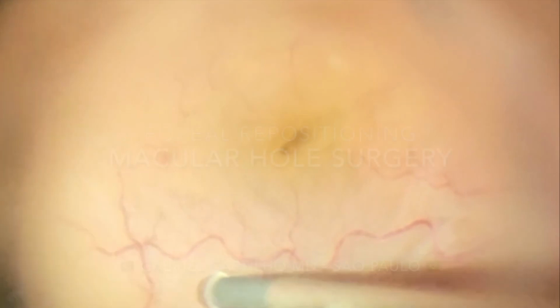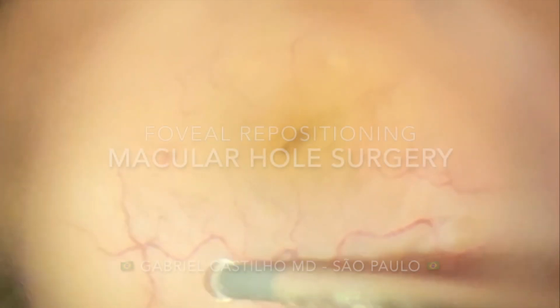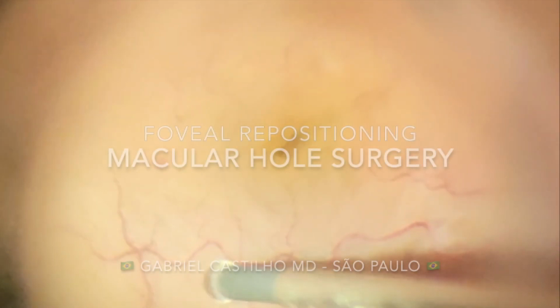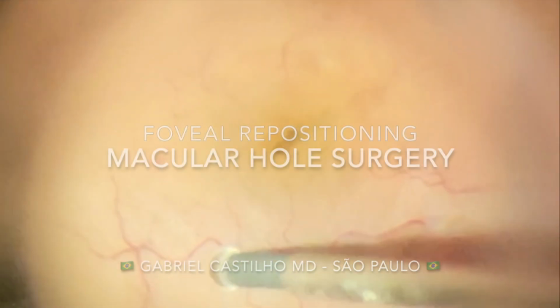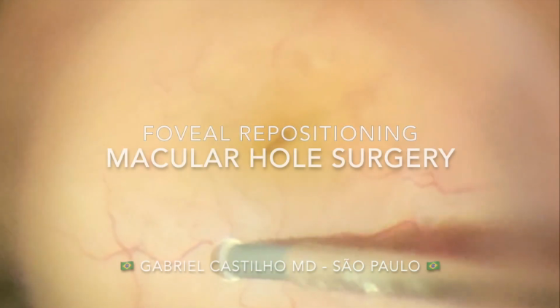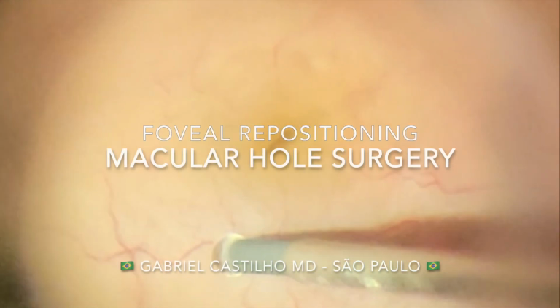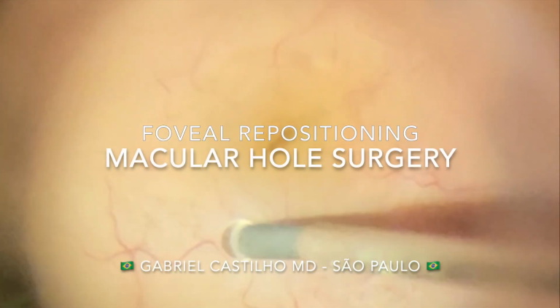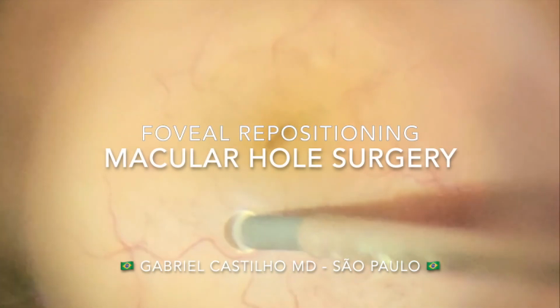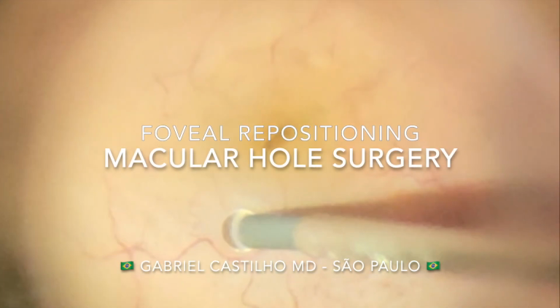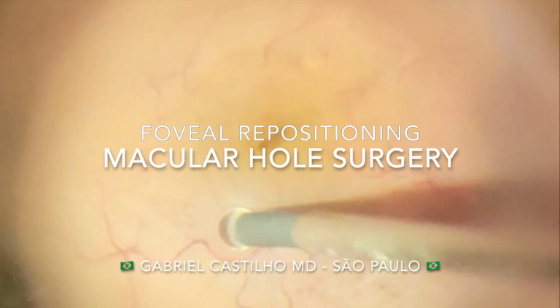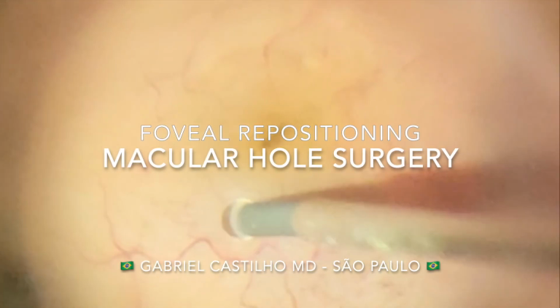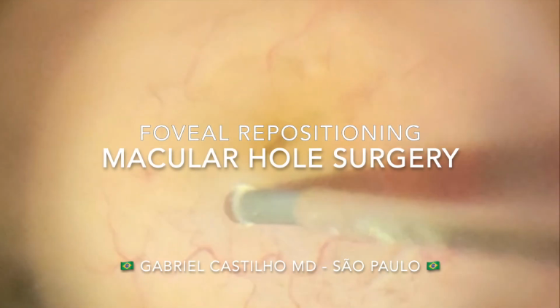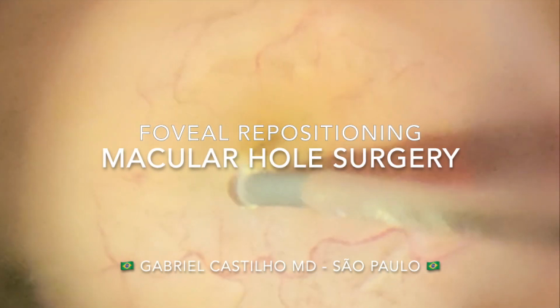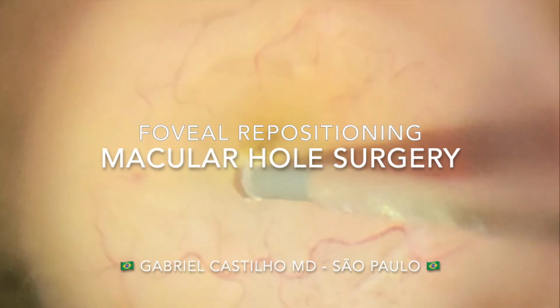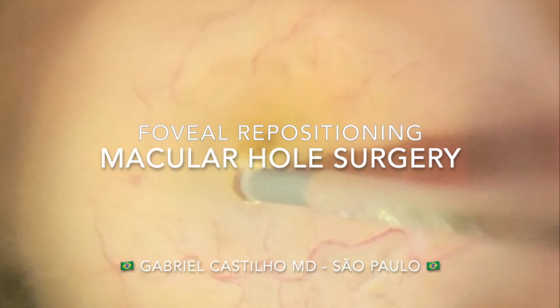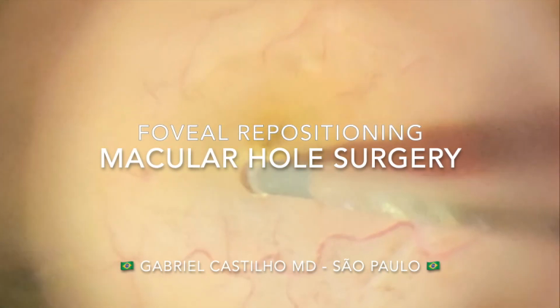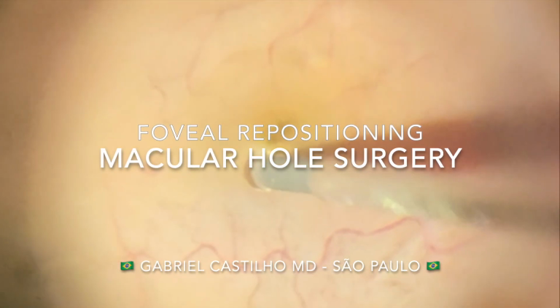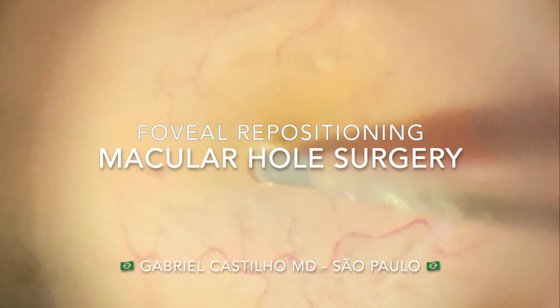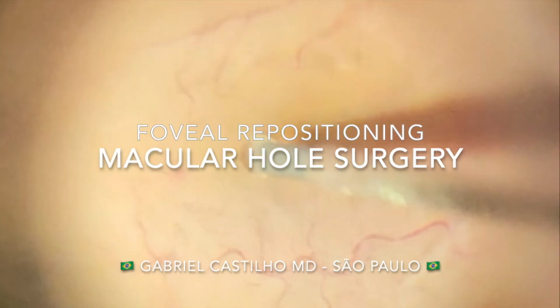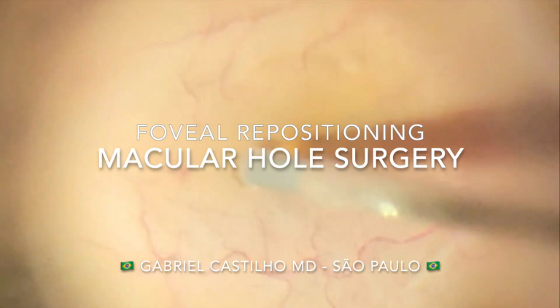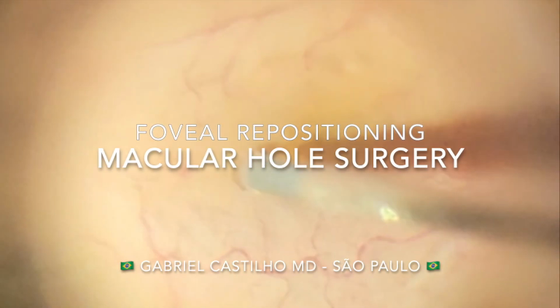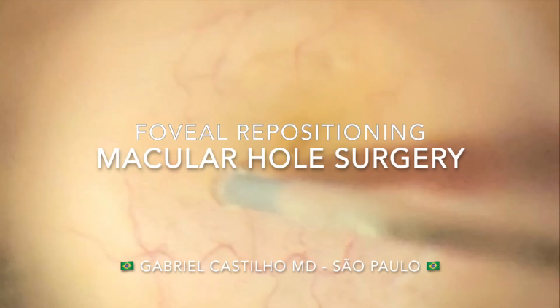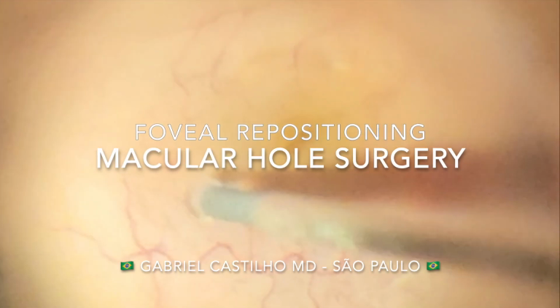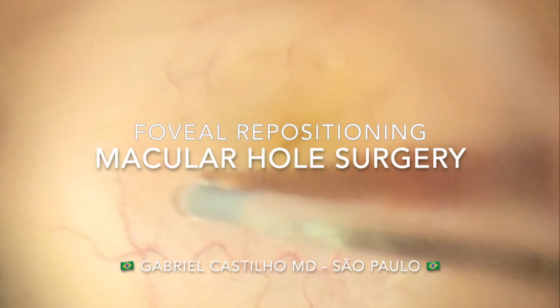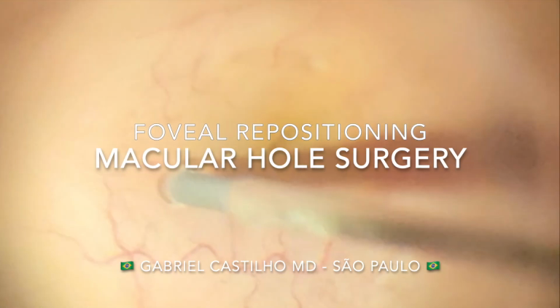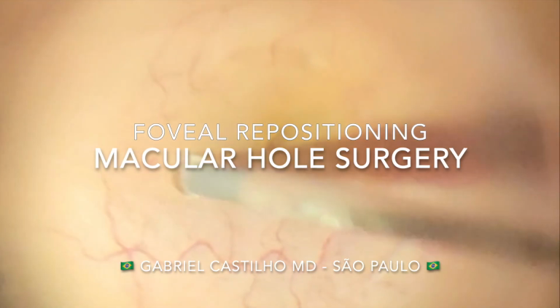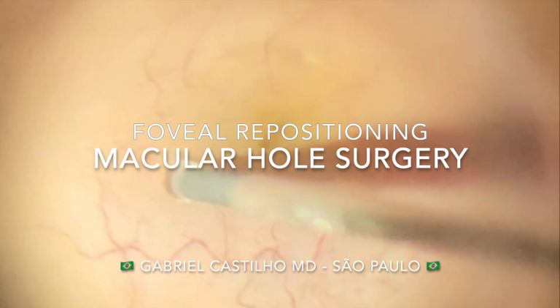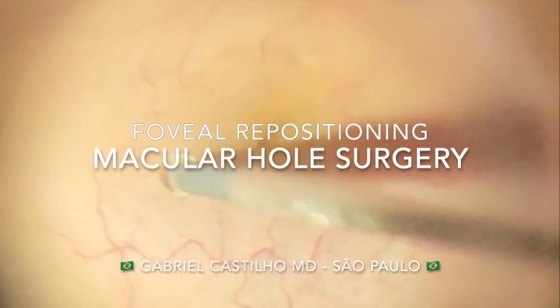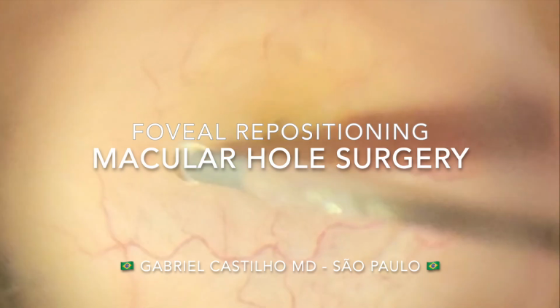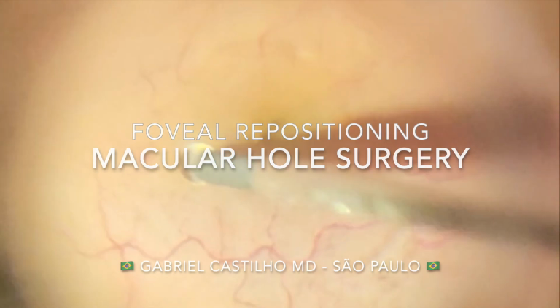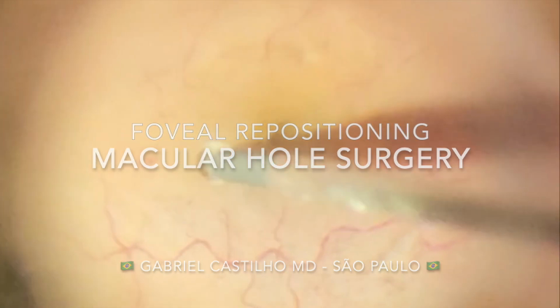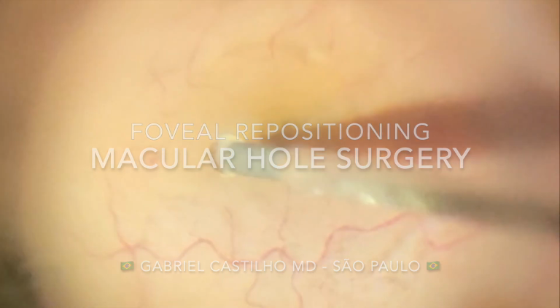In this video shared by Dr. Gabriel Castillo, we discuss the foveal repositioning macular hole surgery.